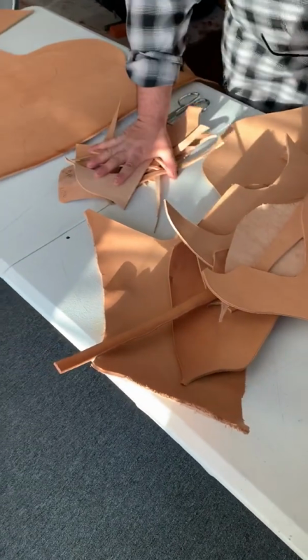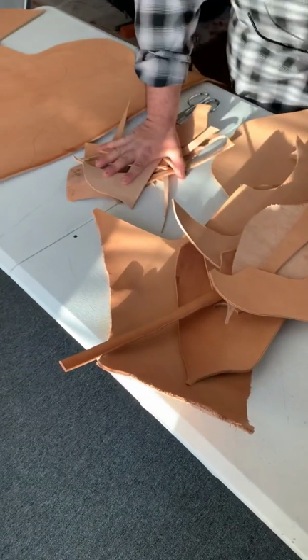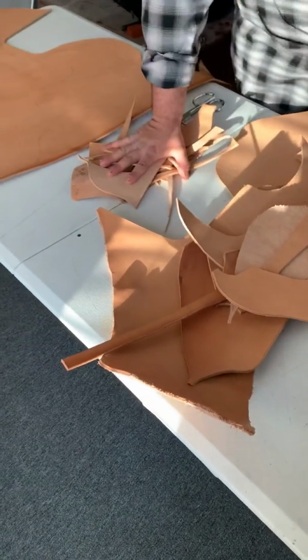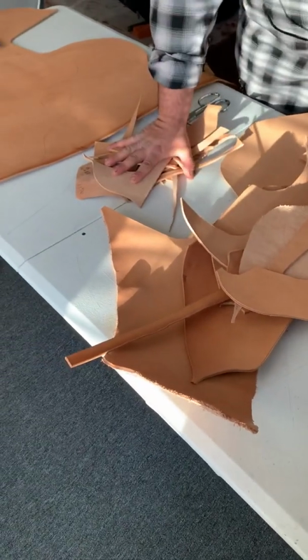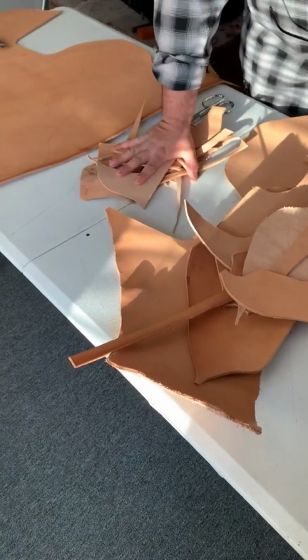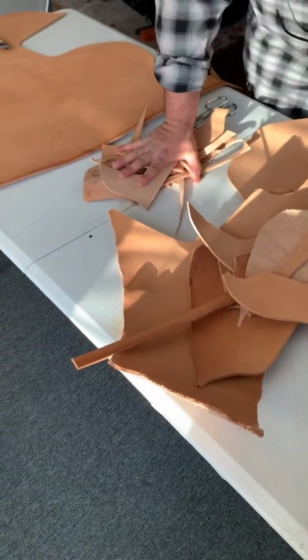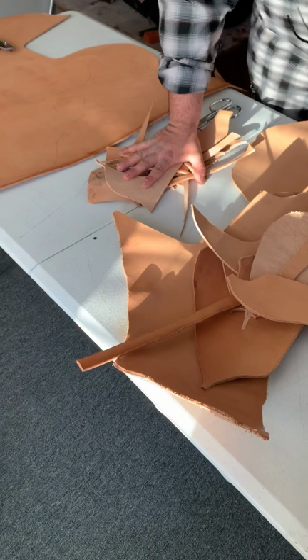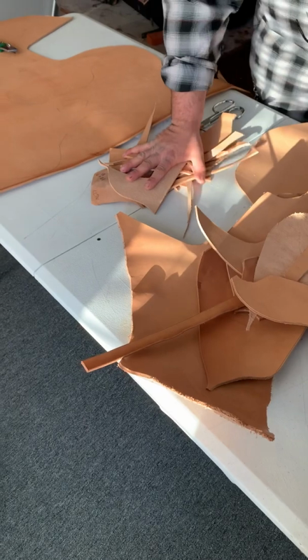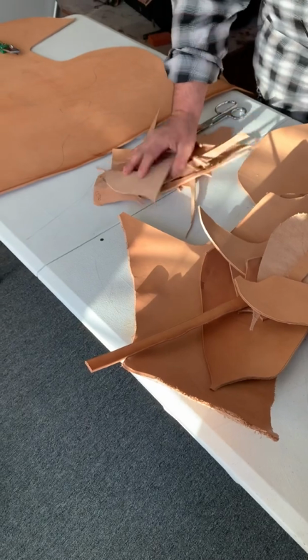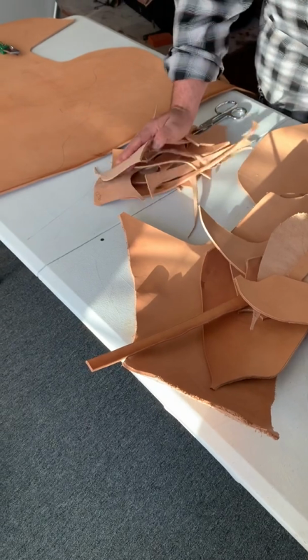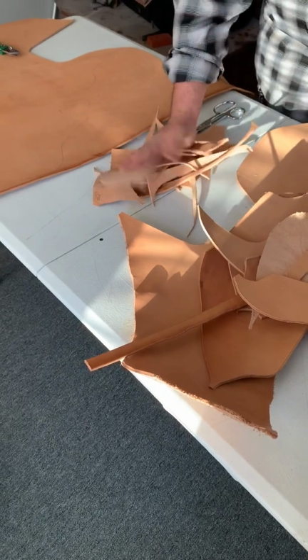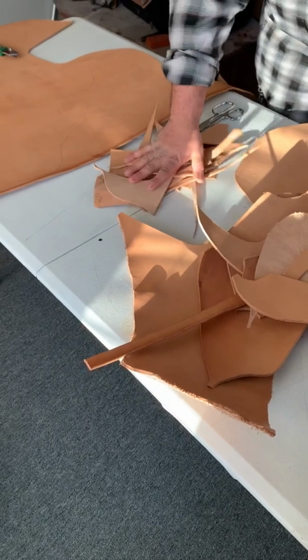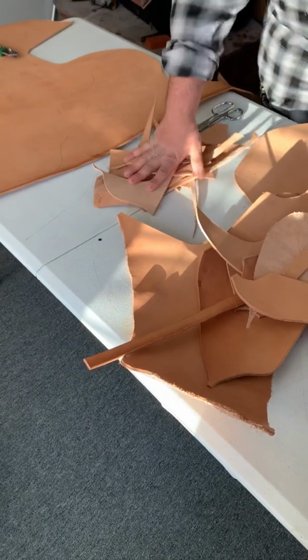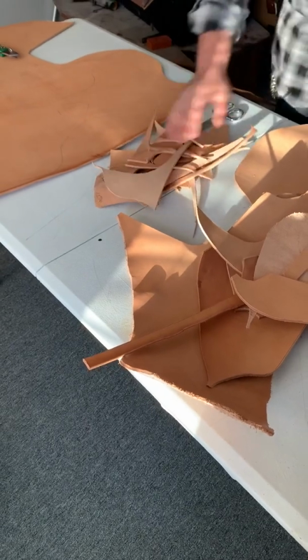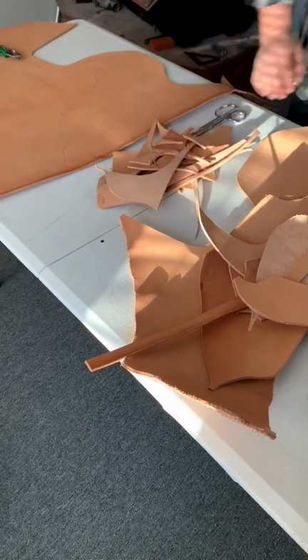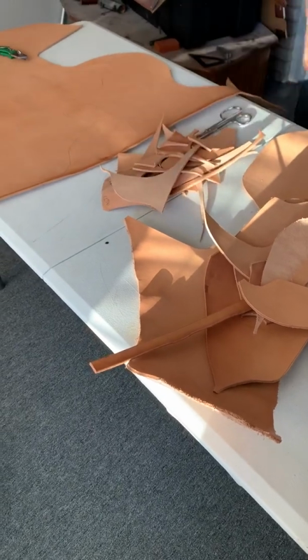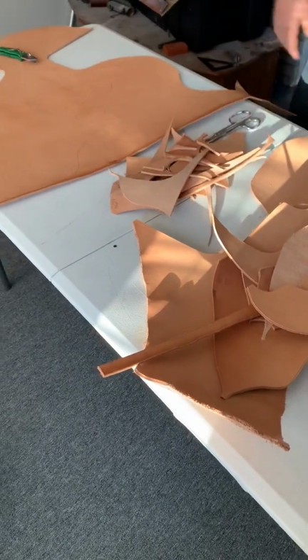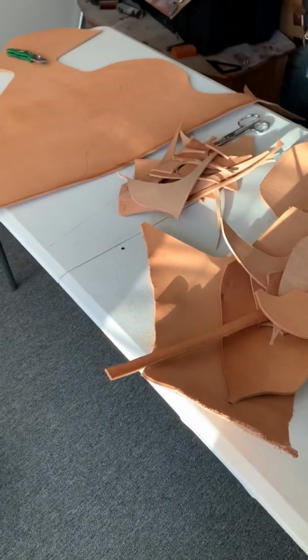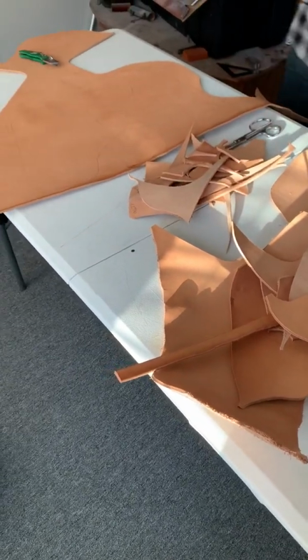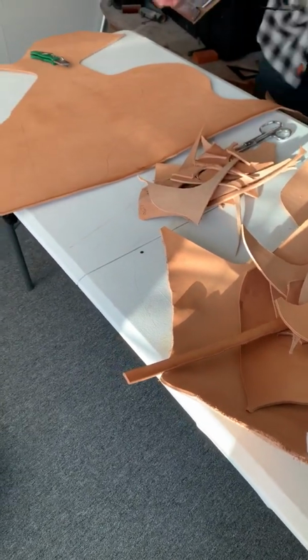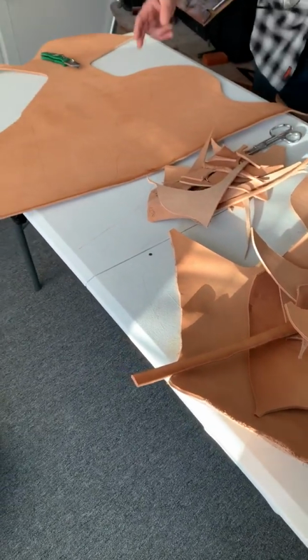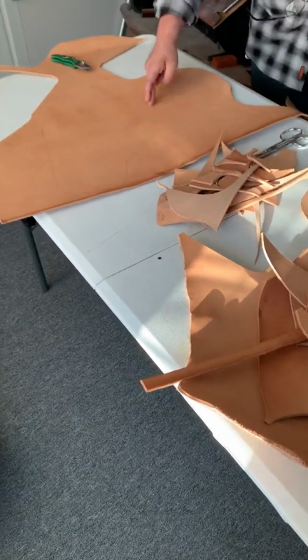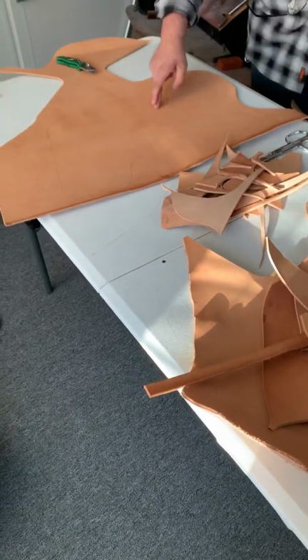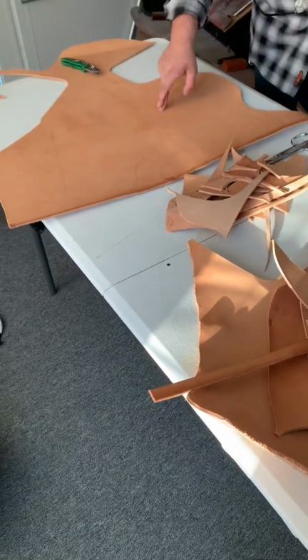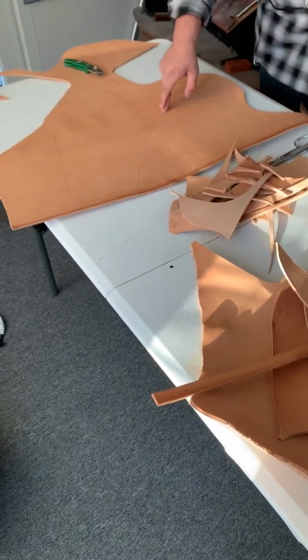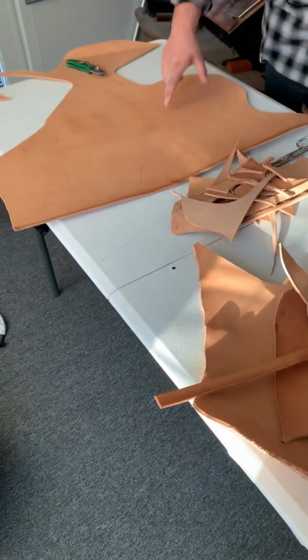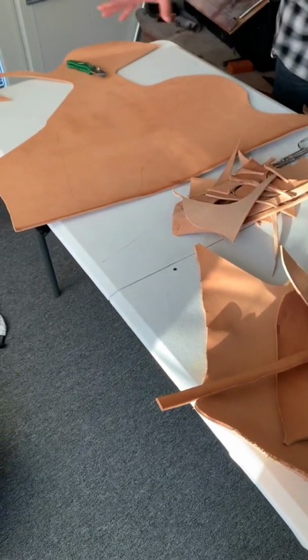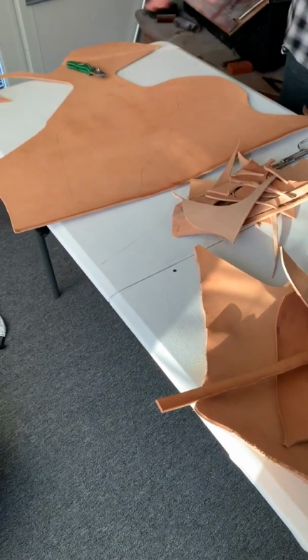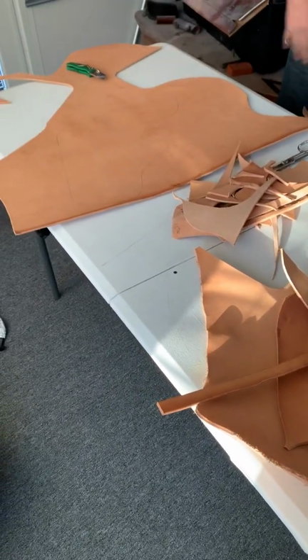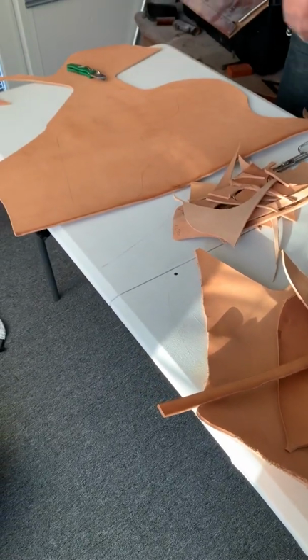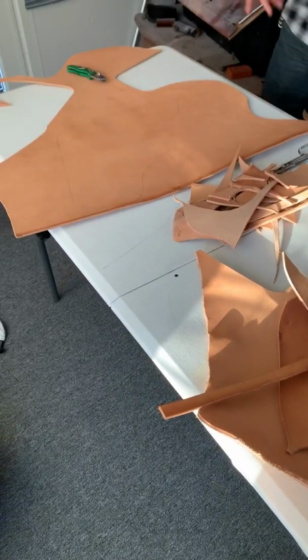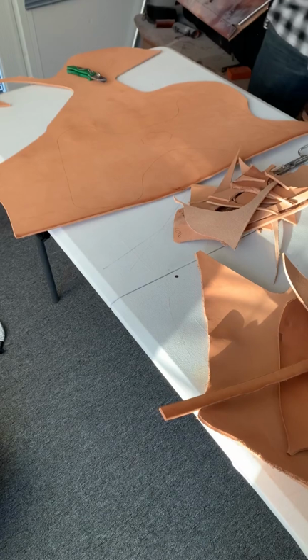This is what I throw away — too small to make anything out of. And then this is a whole heat shield, a whole thing that I haven't cut out yet.